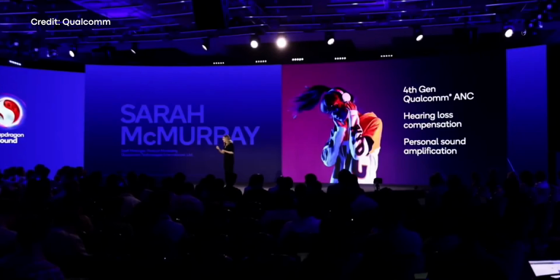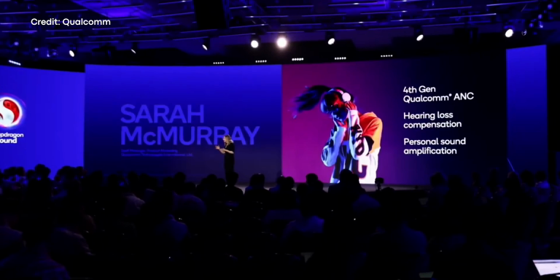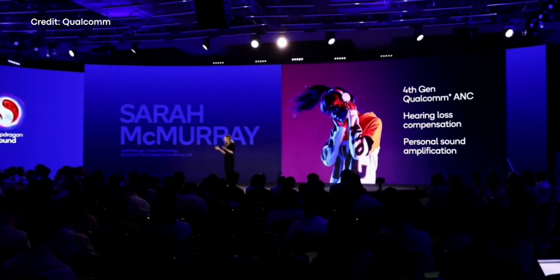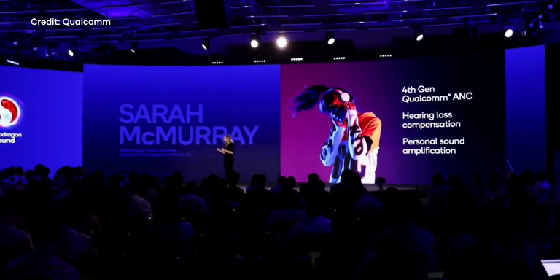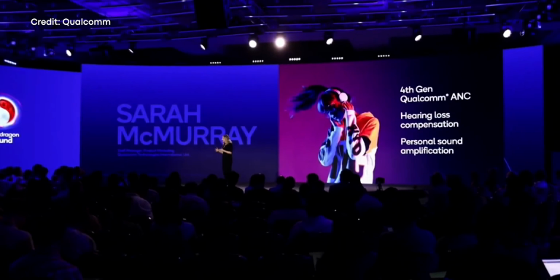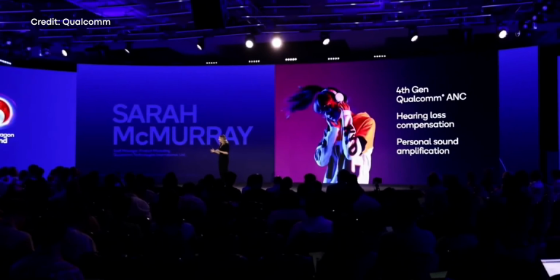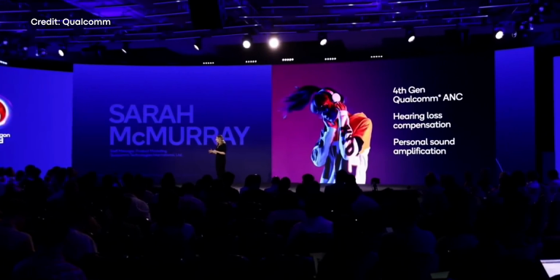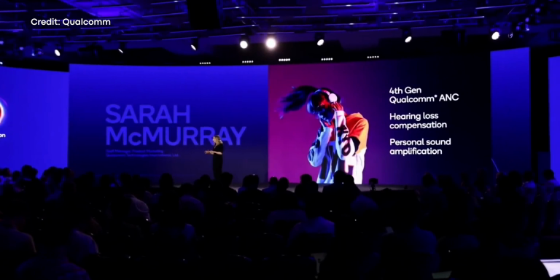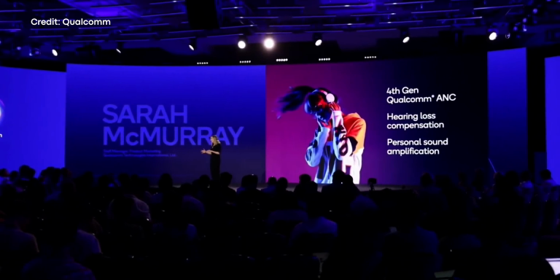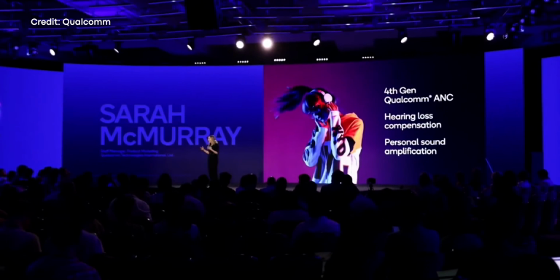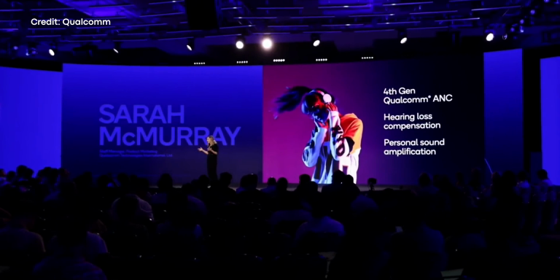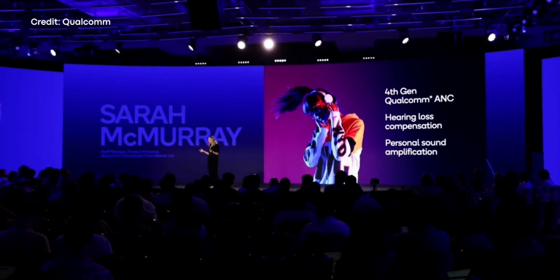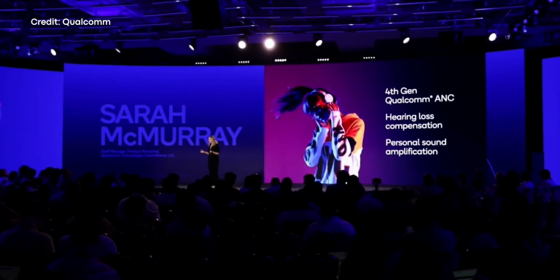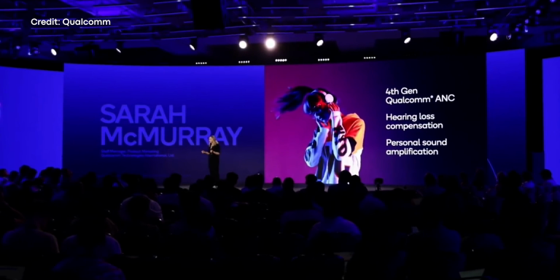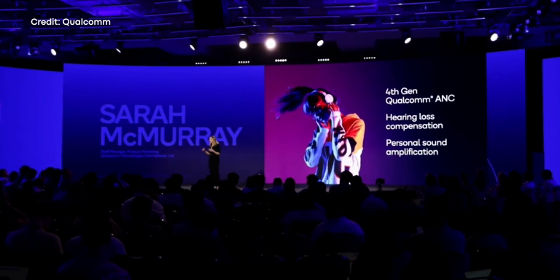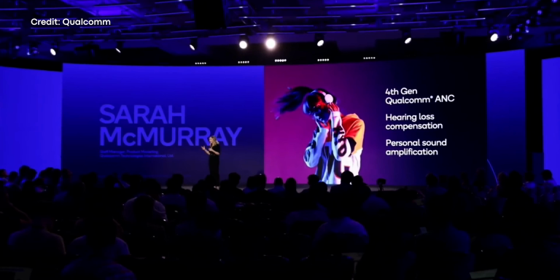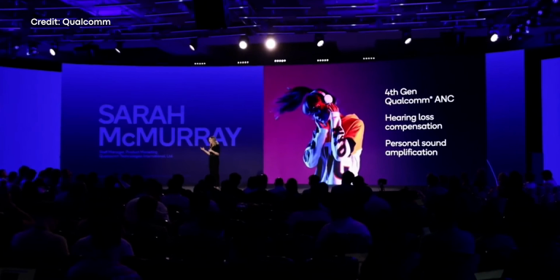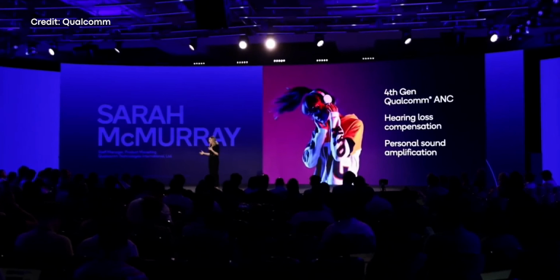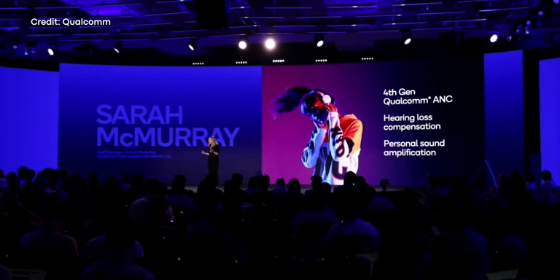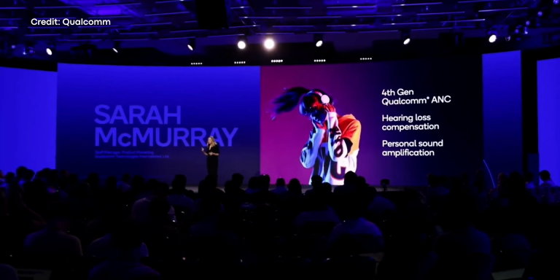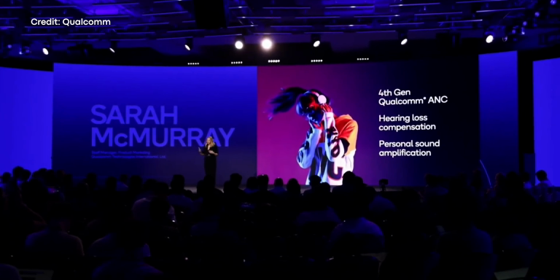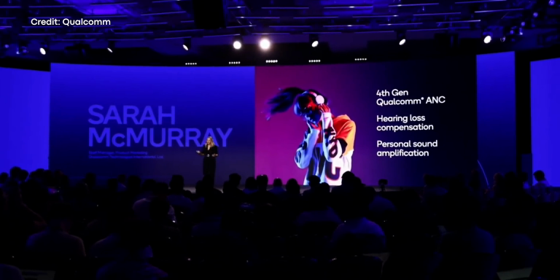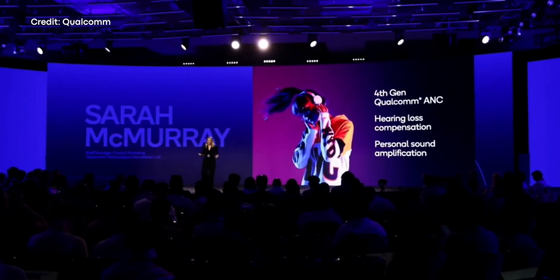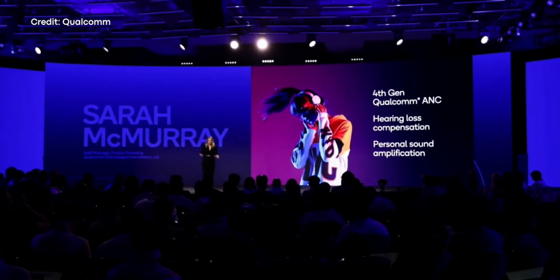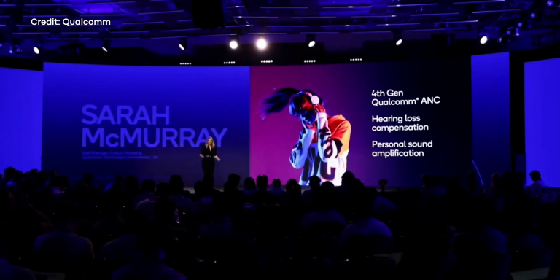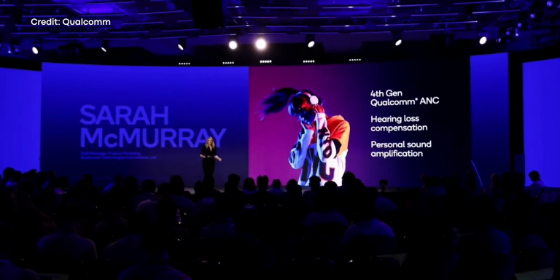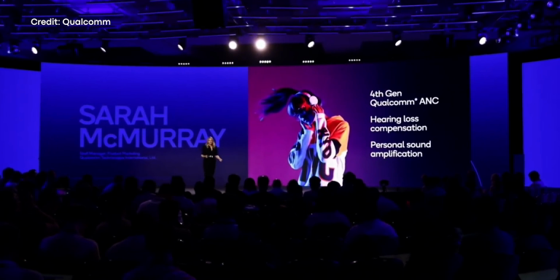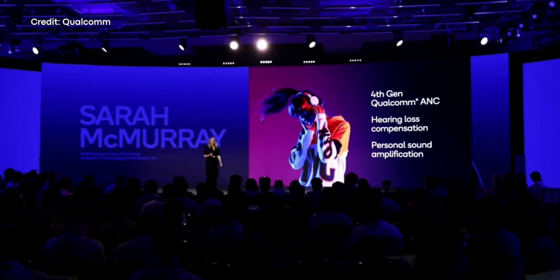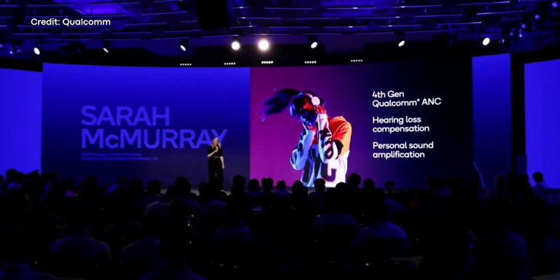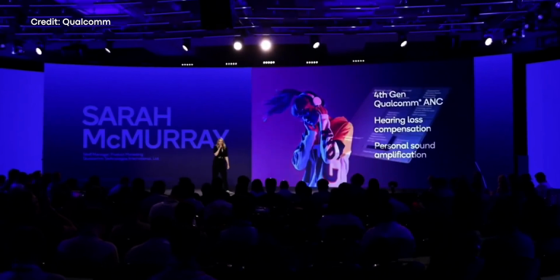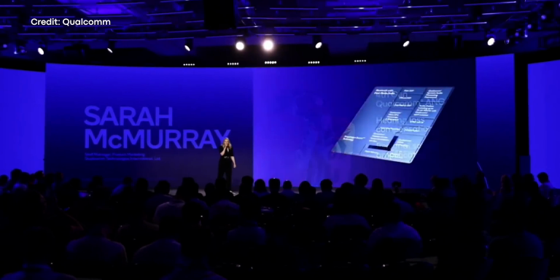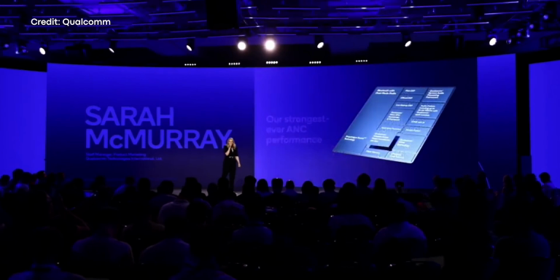Qualcomm's latest tech also supports adaptive ANC, a new low-latency mic-to-speaker signal path, and hearing loss compensation.